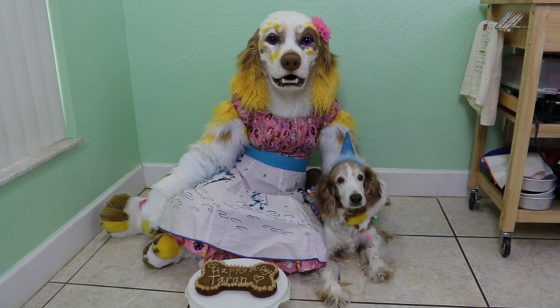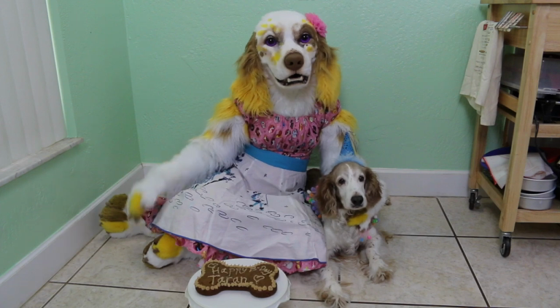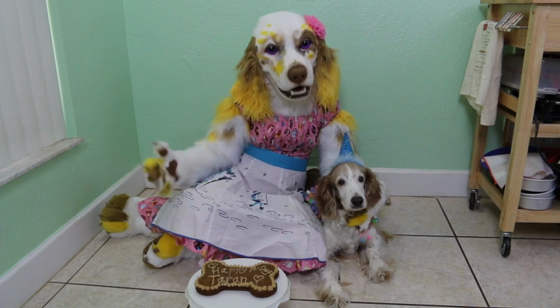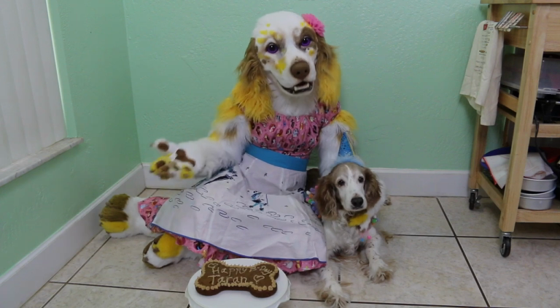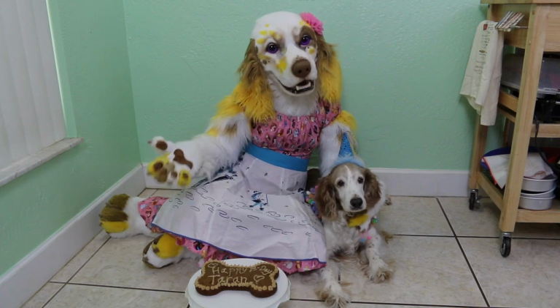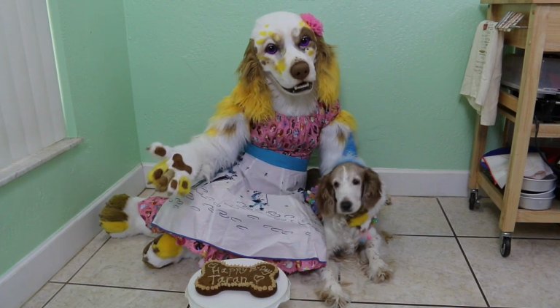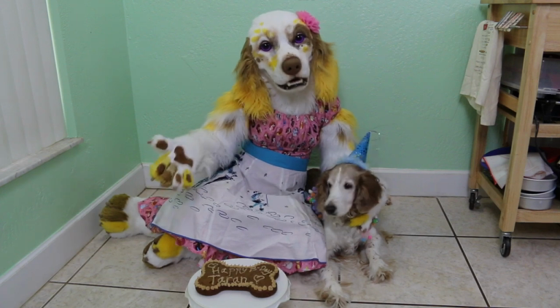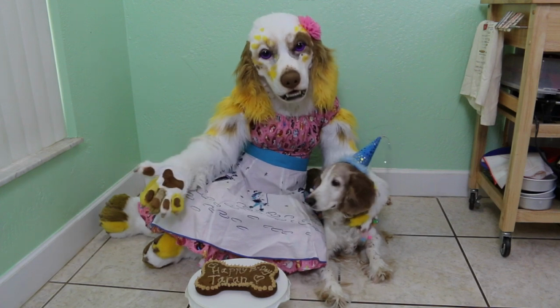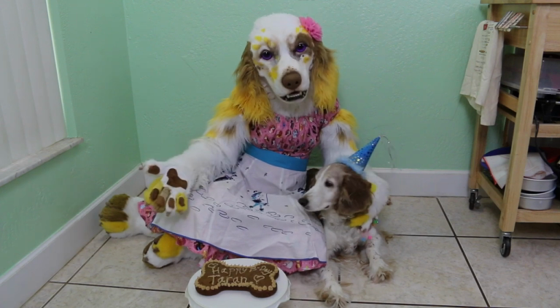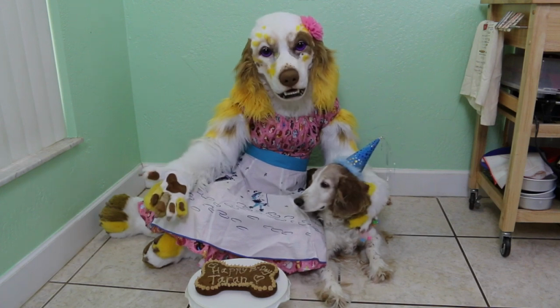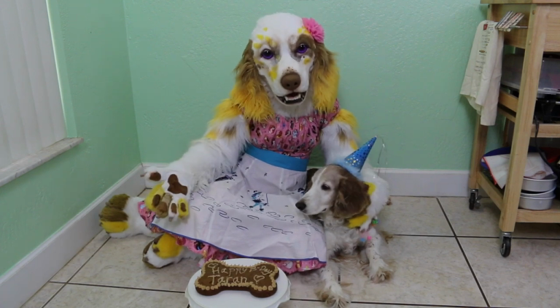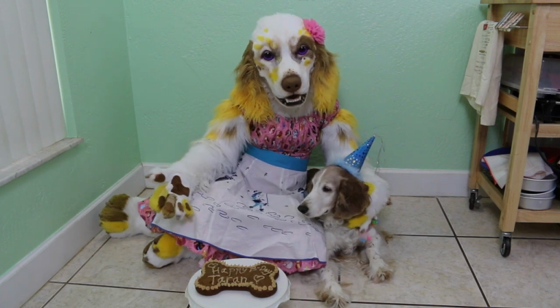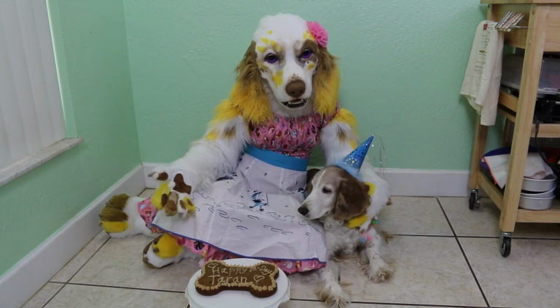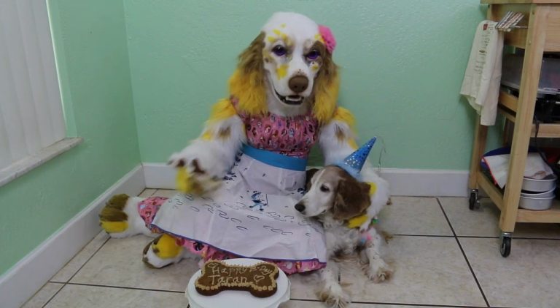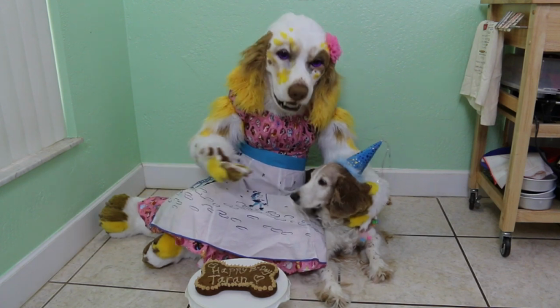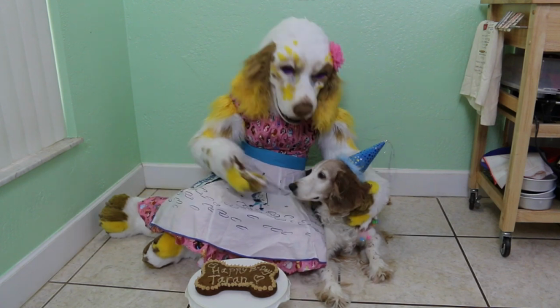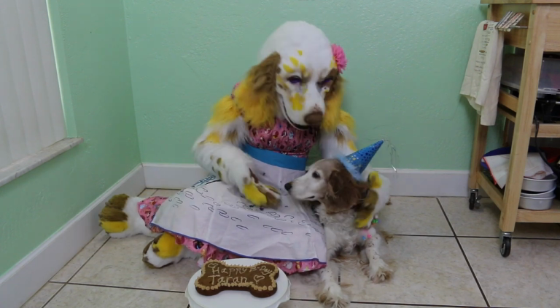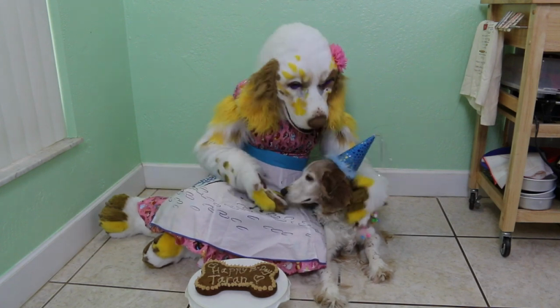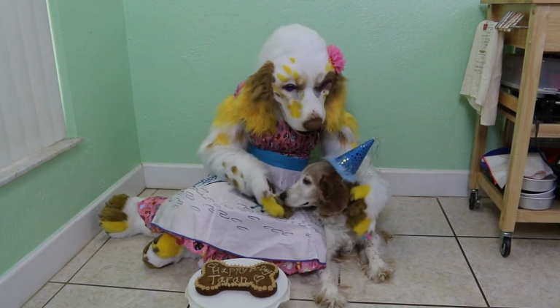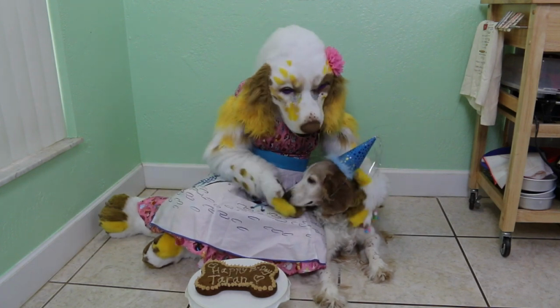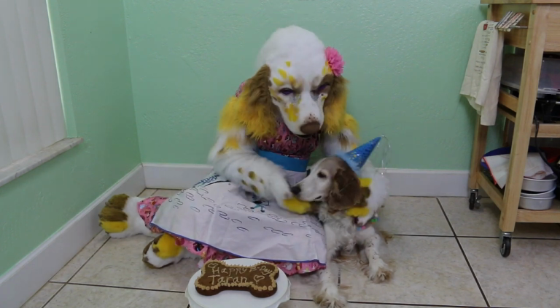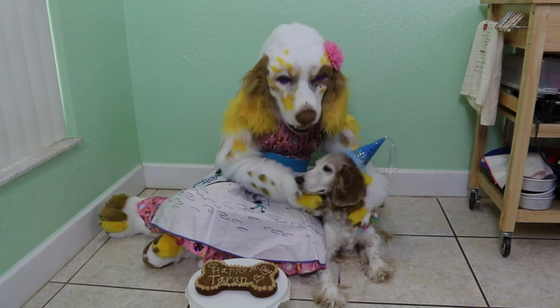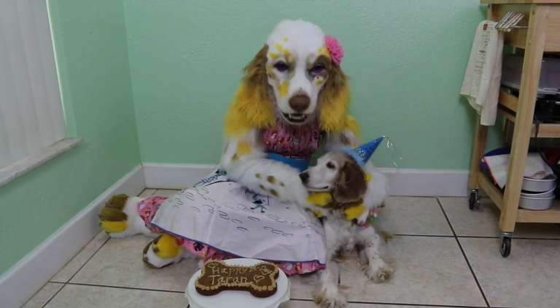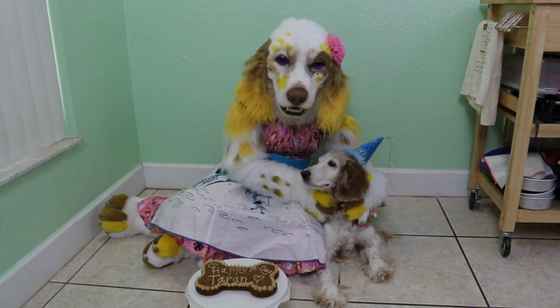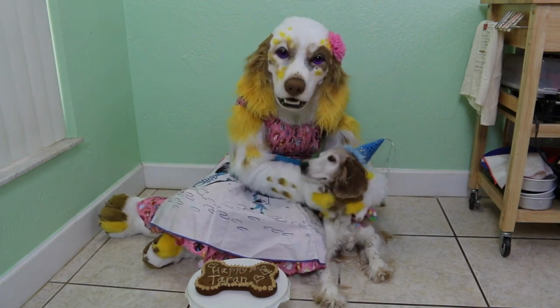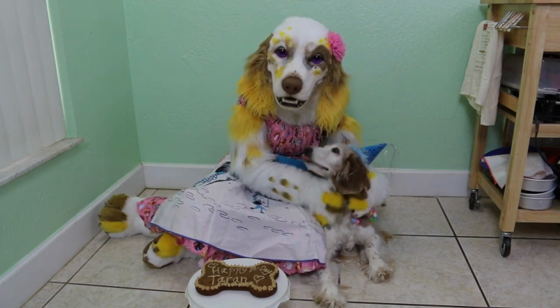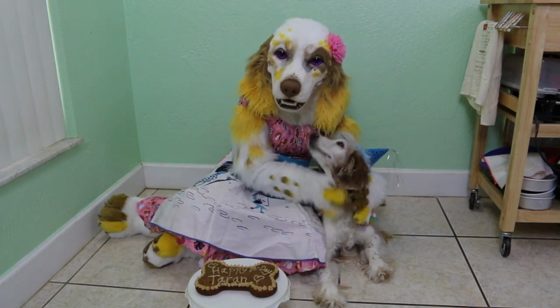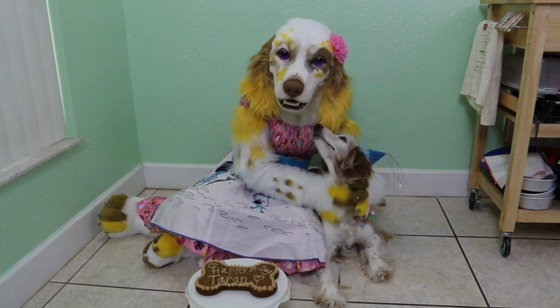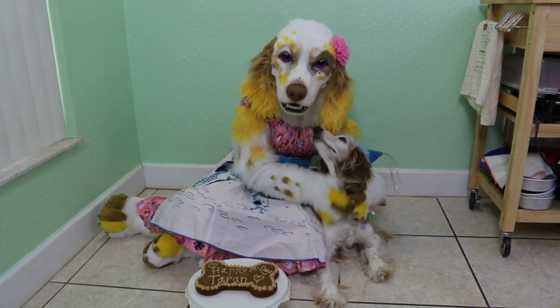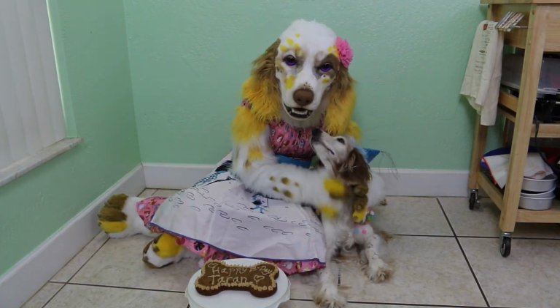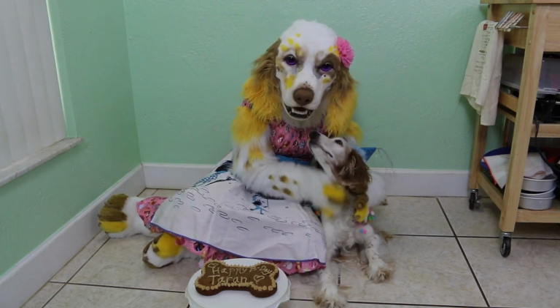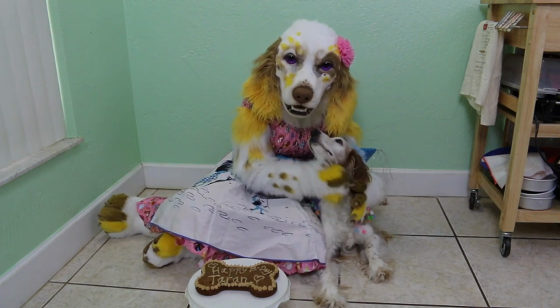A doggone delicious cake for the canine pal in your life!